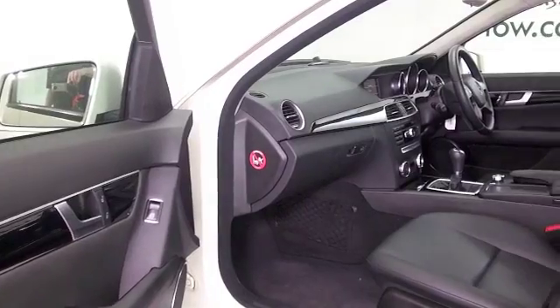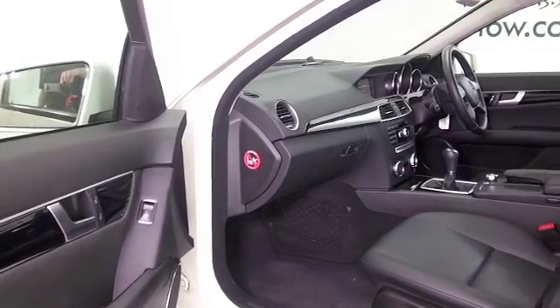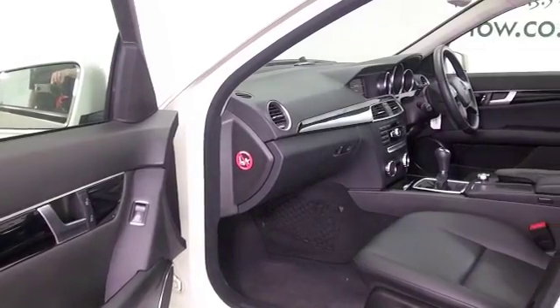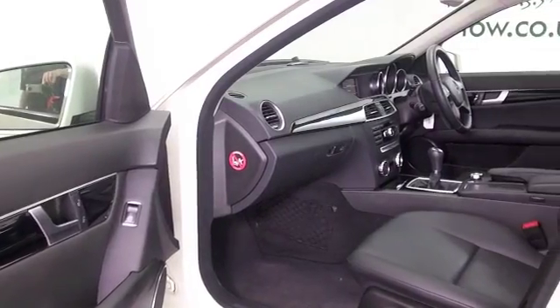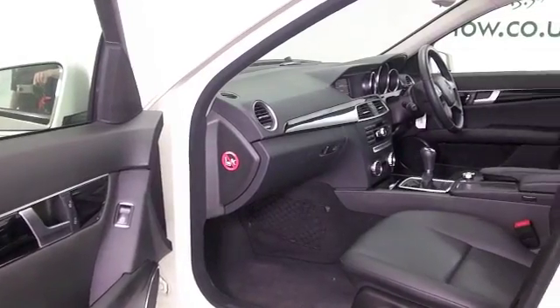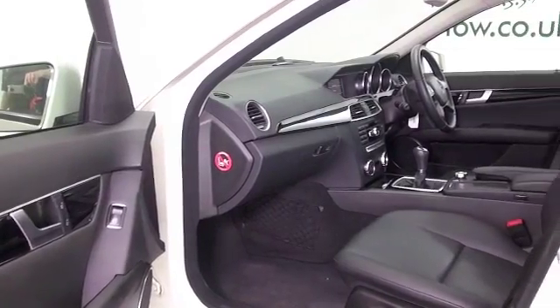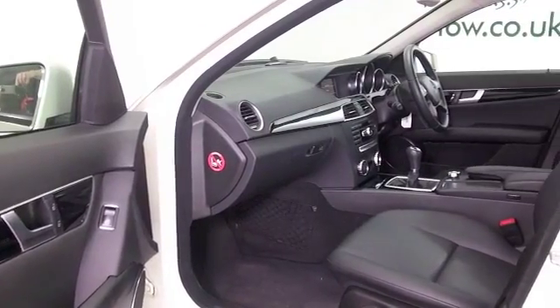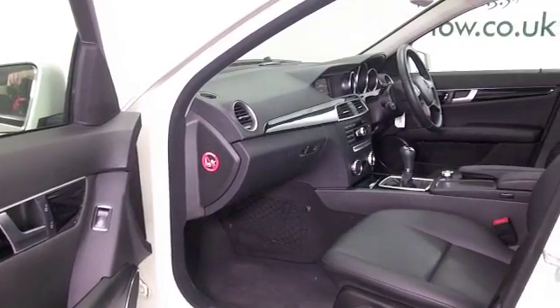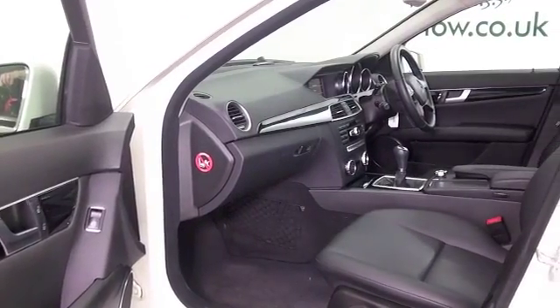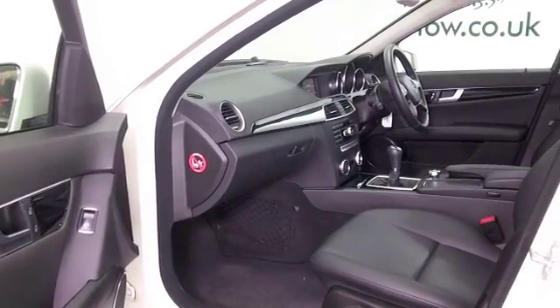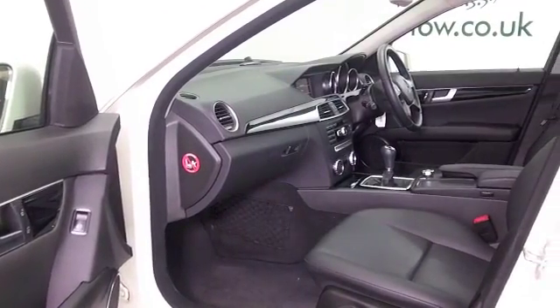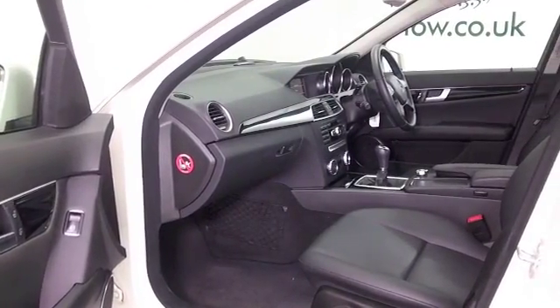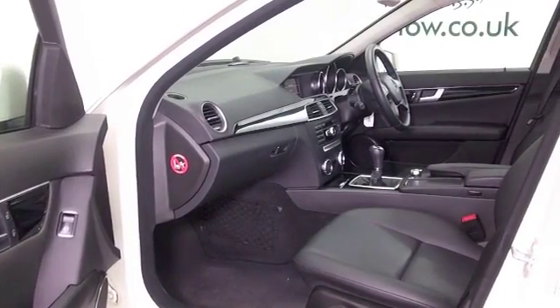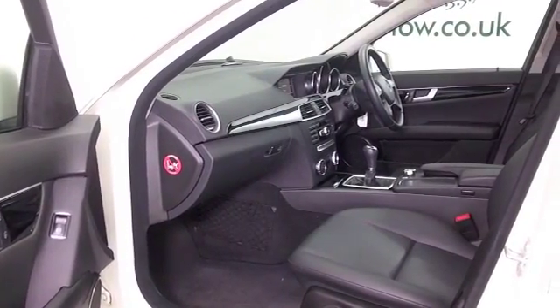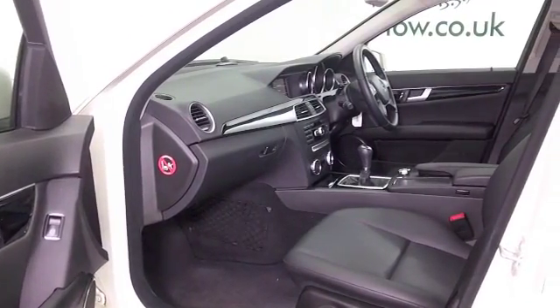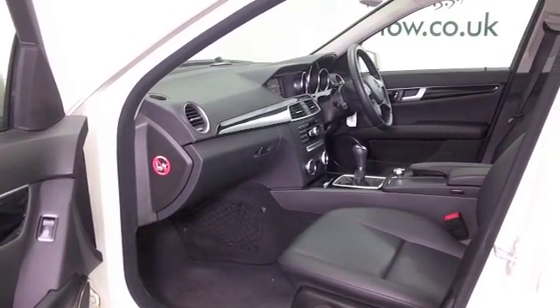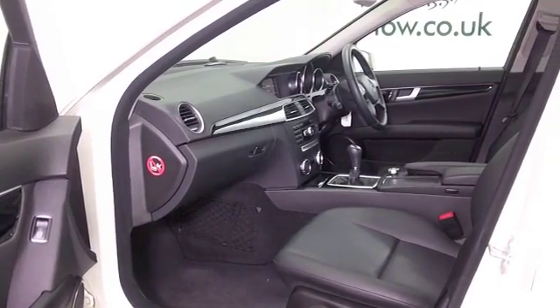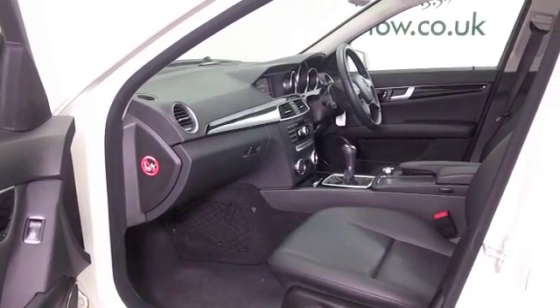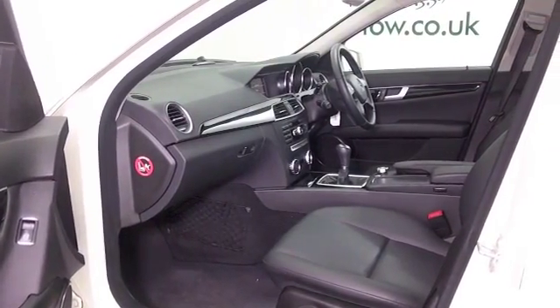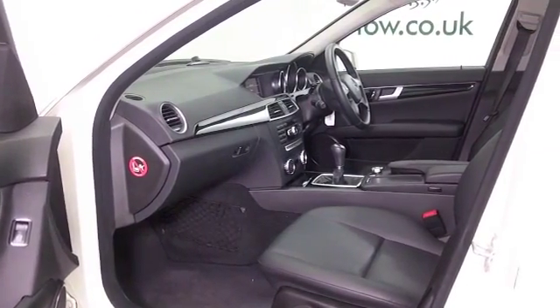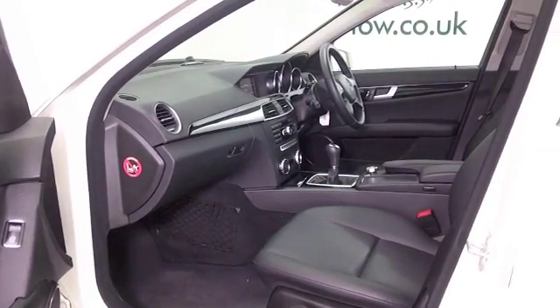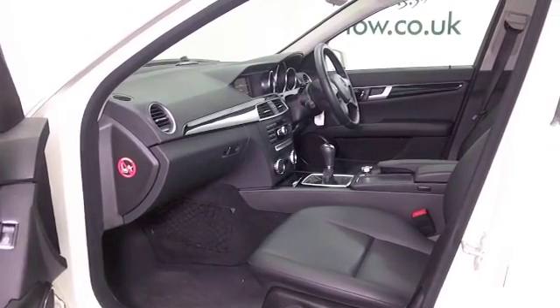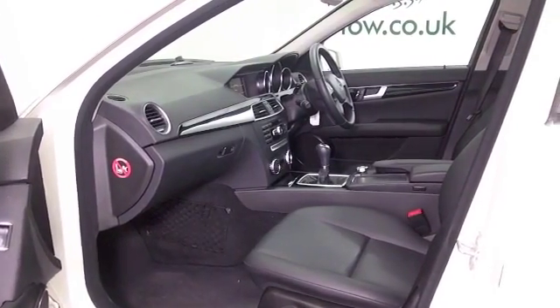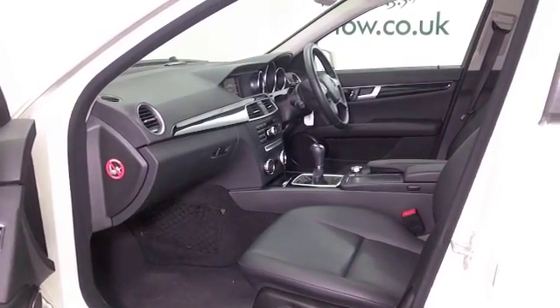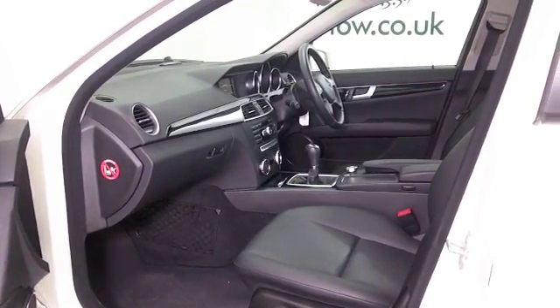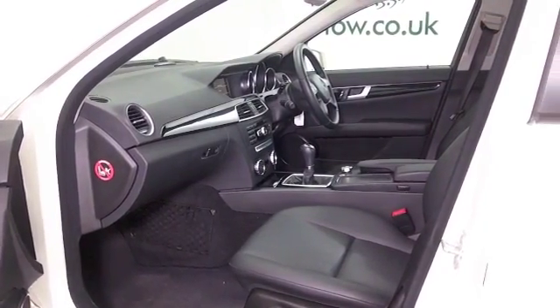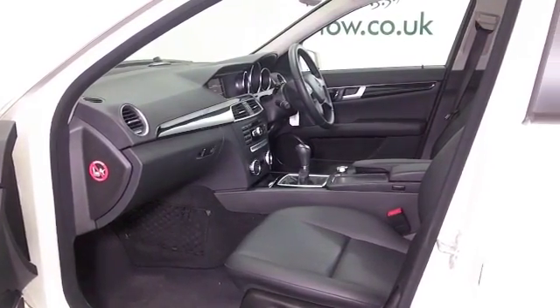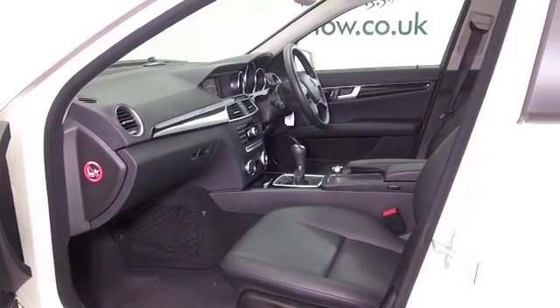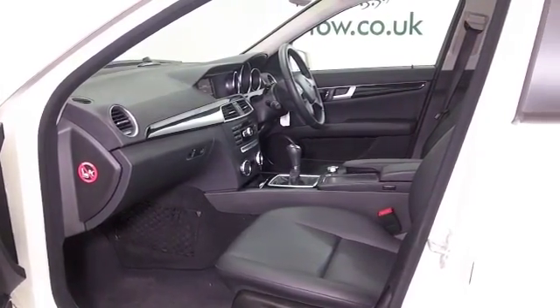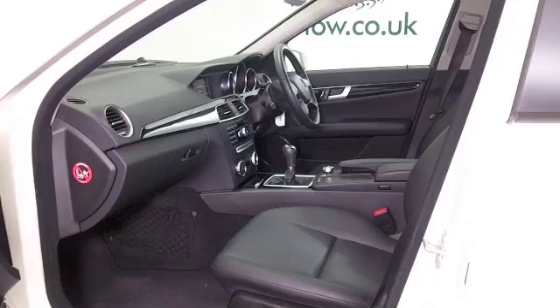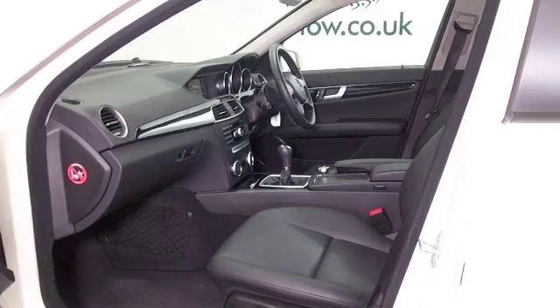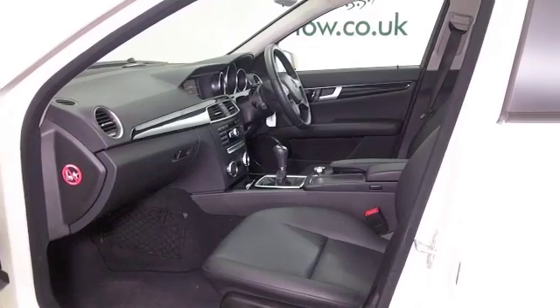This has a lovely cabin — we've got aircon and Bluetooth, understated luxury I would say, and great alloys.